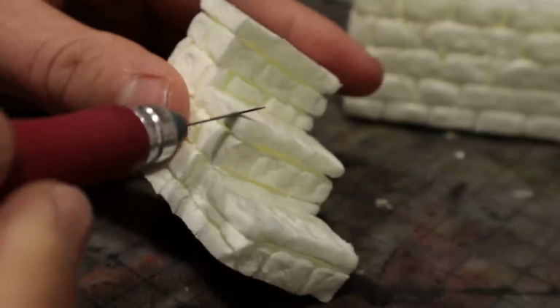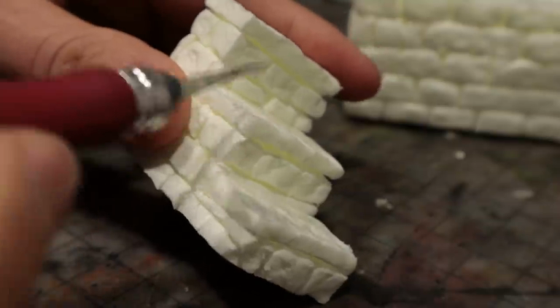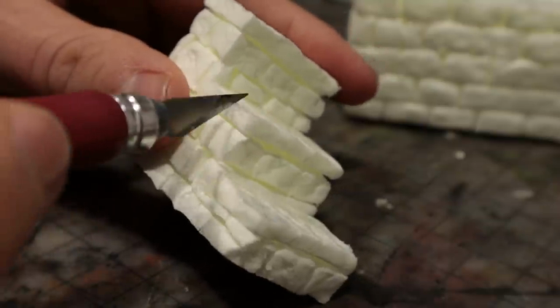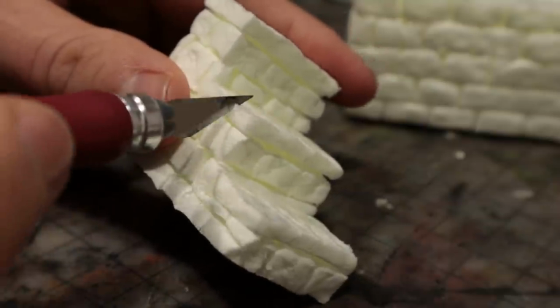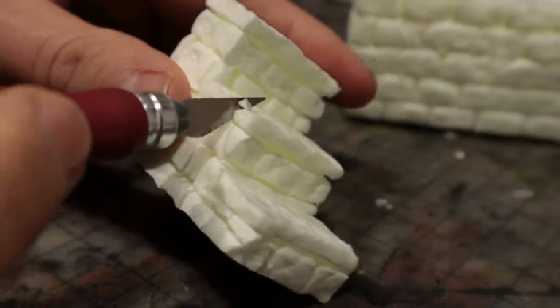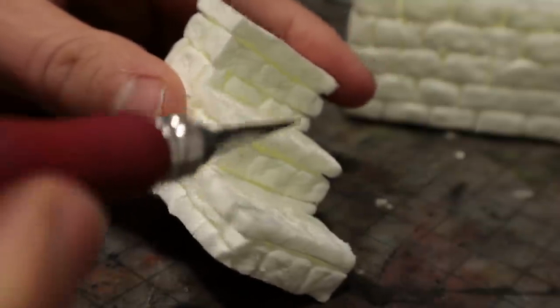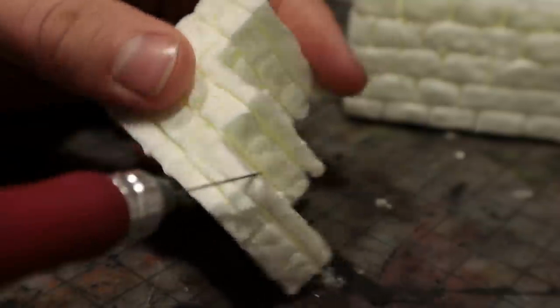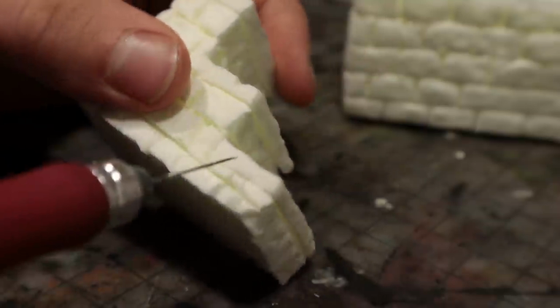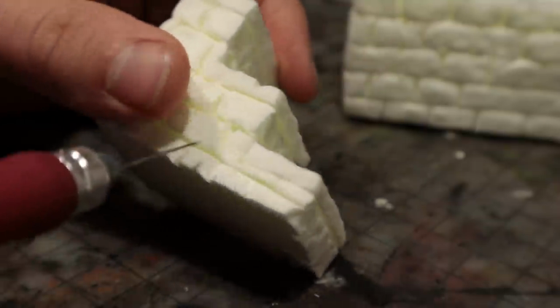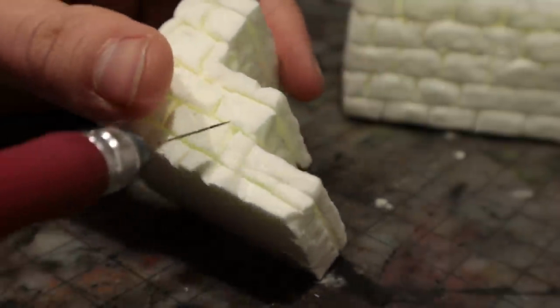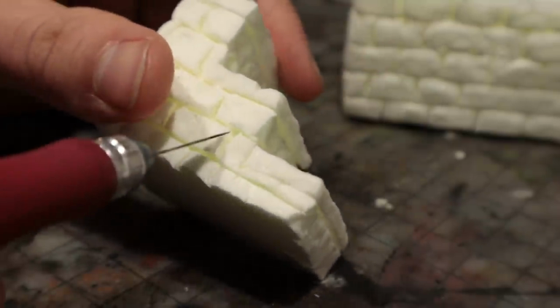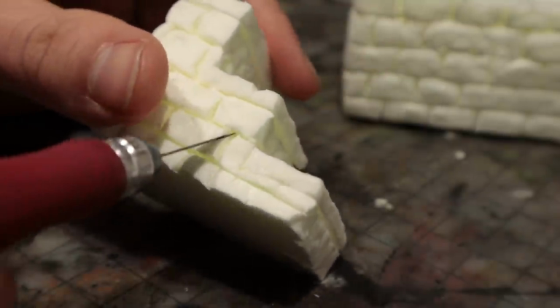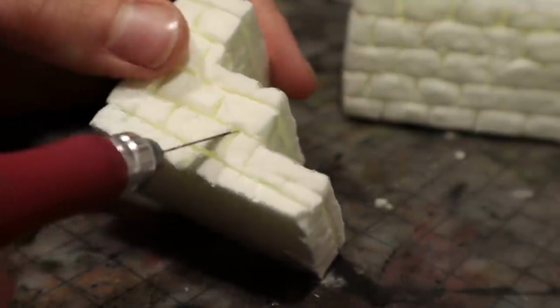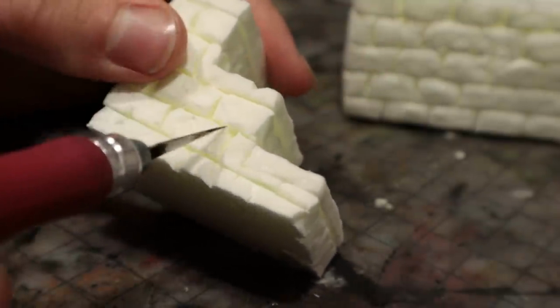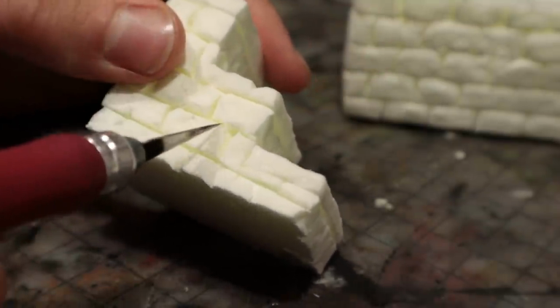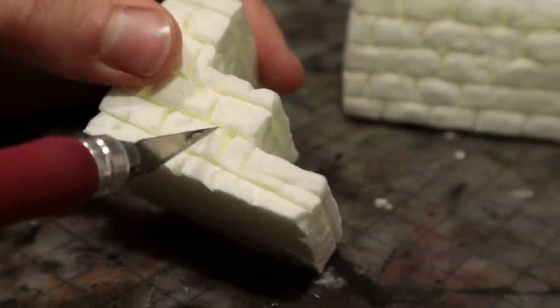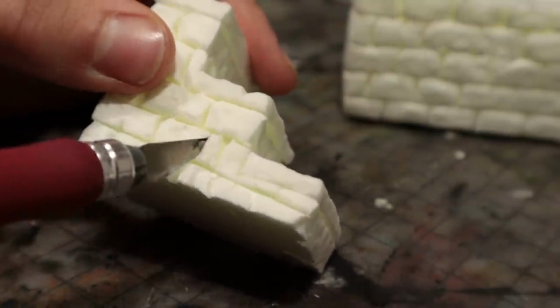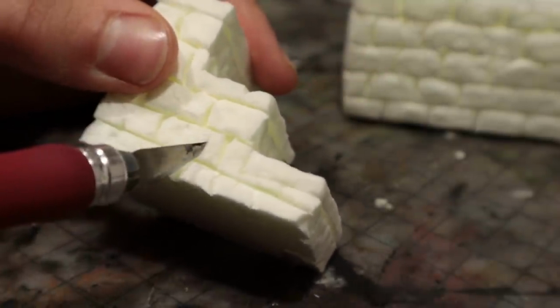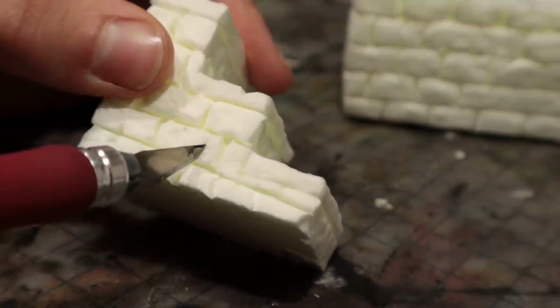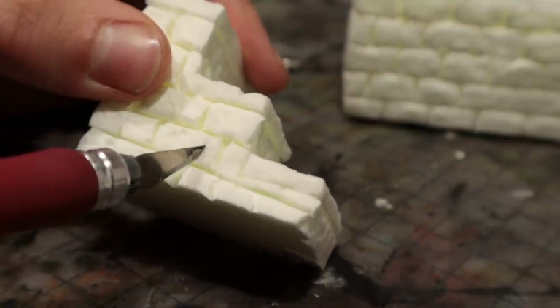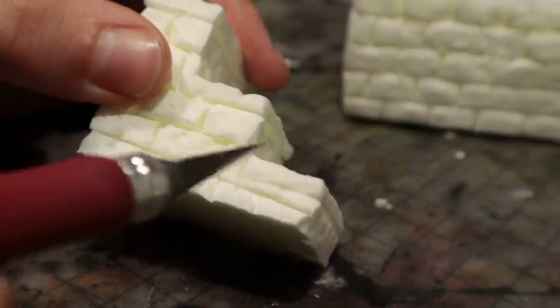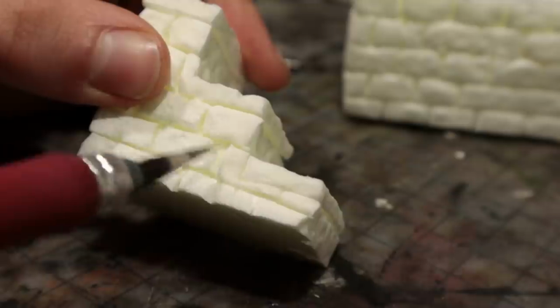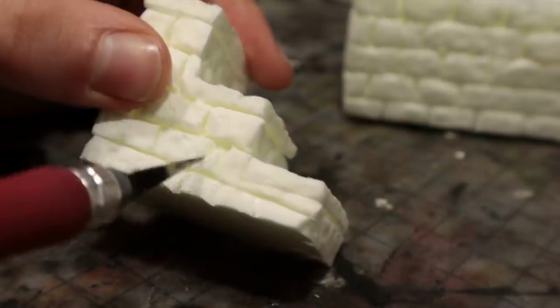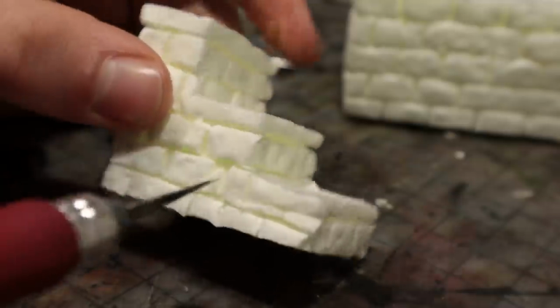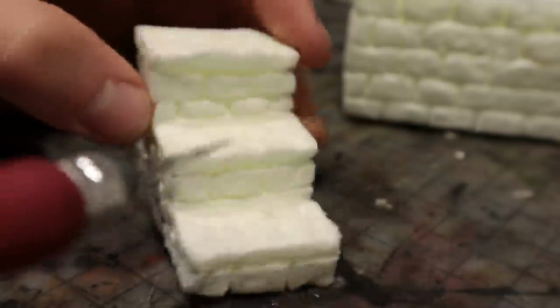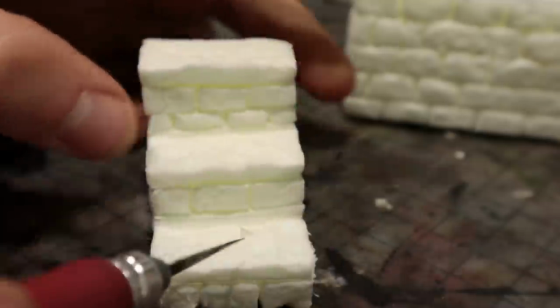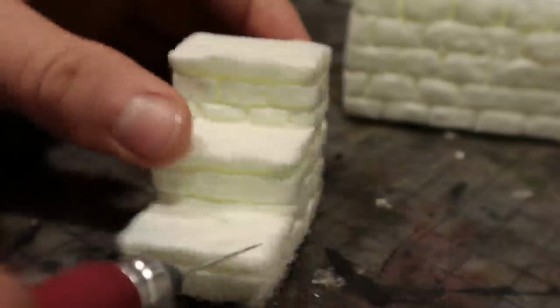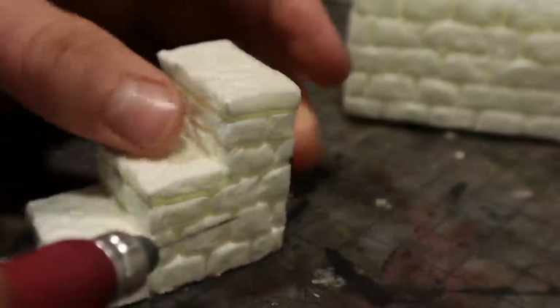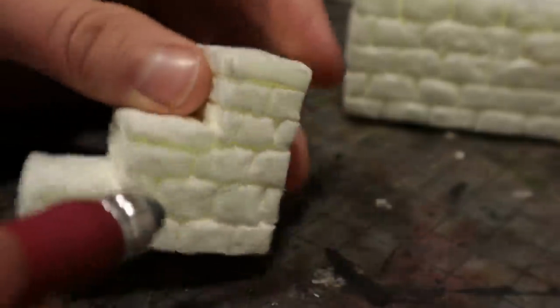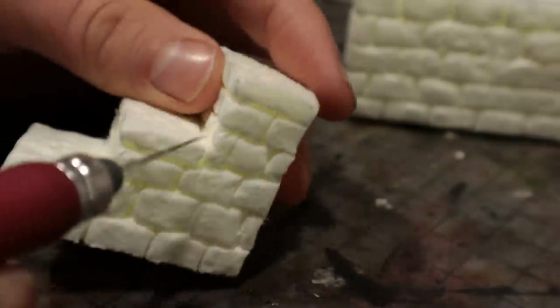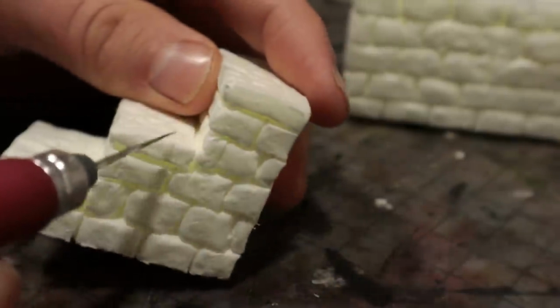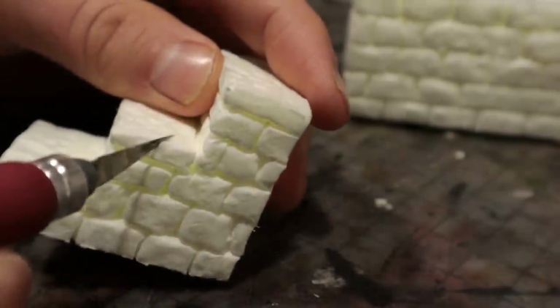With that done, I used my X-Acto knife to cut all sorts of damage and wear into the stonework.